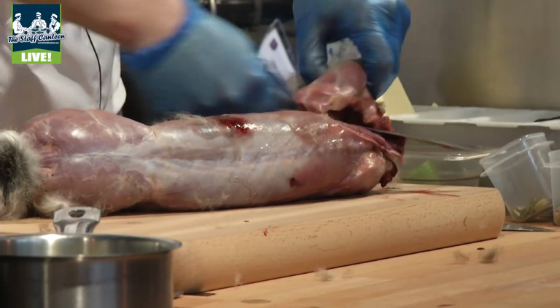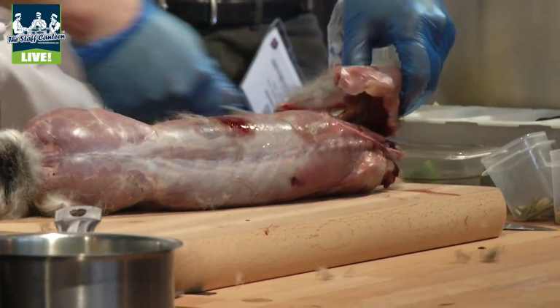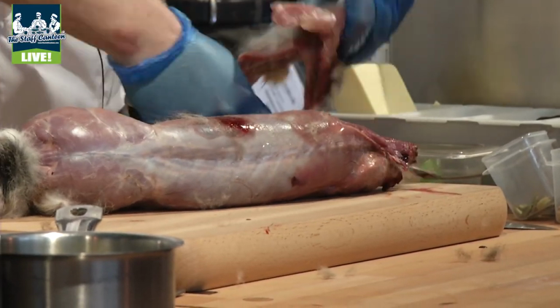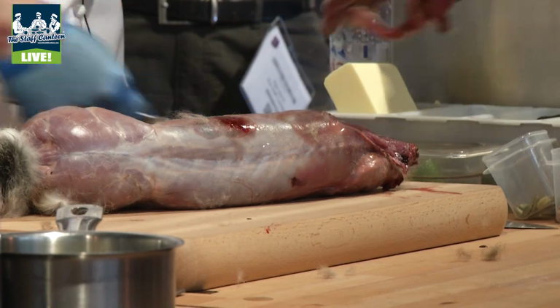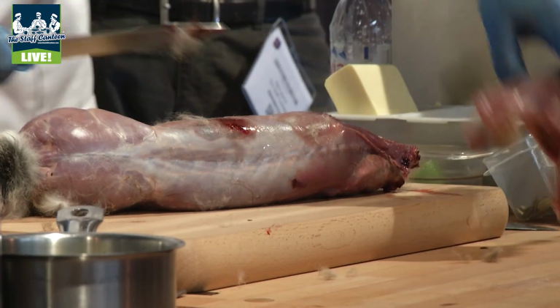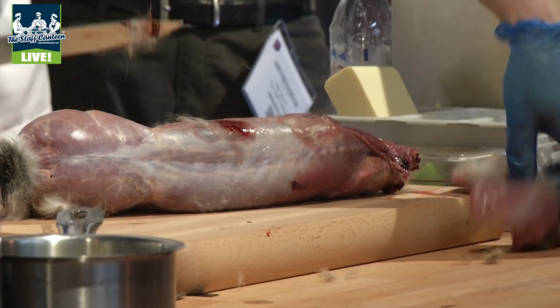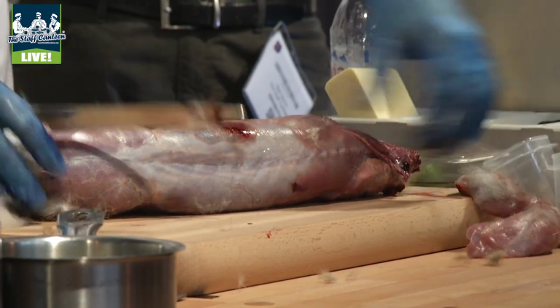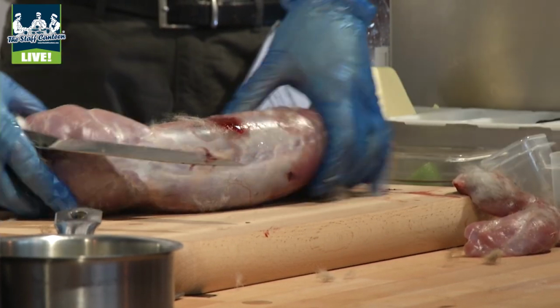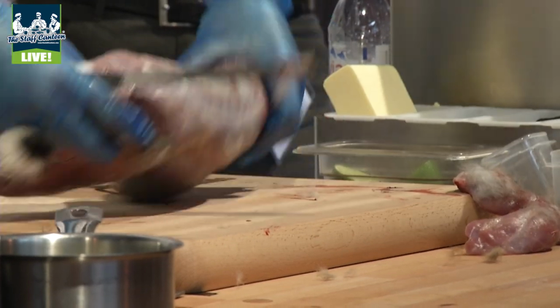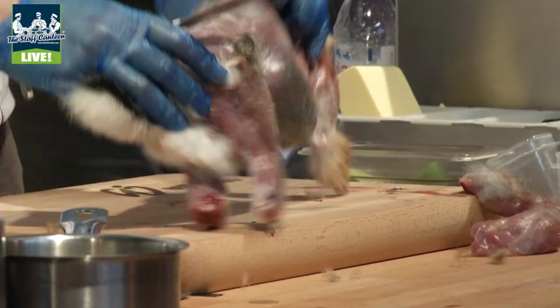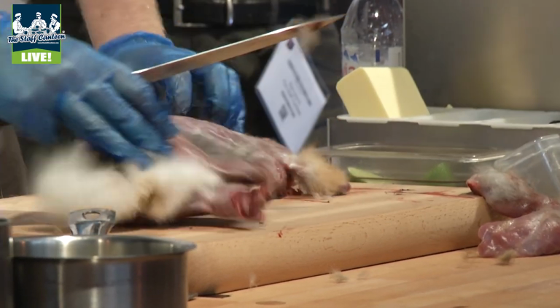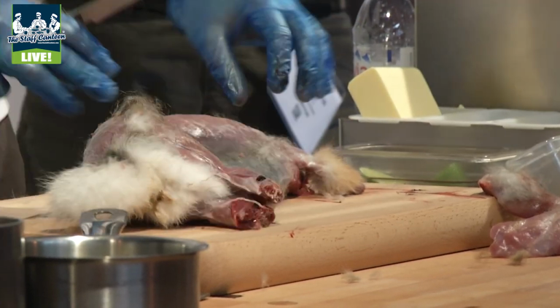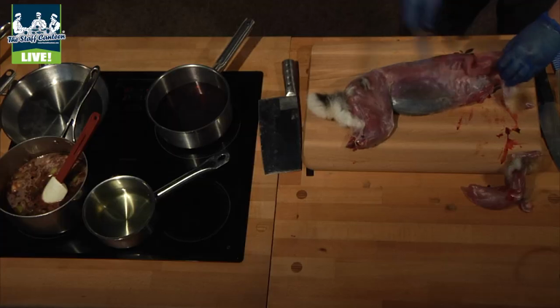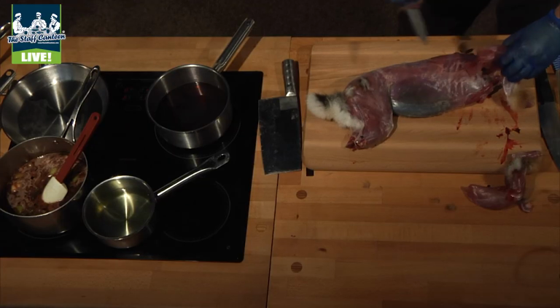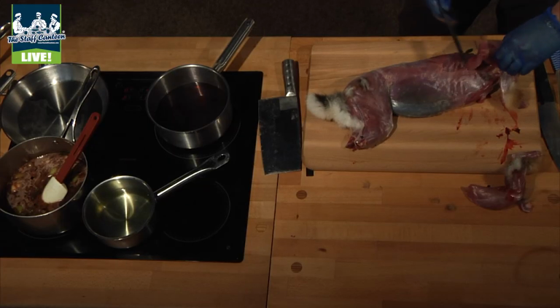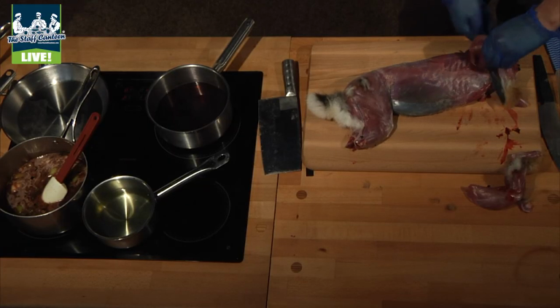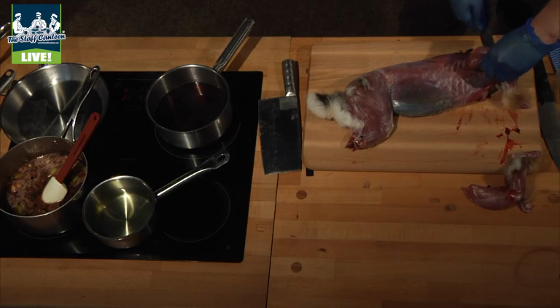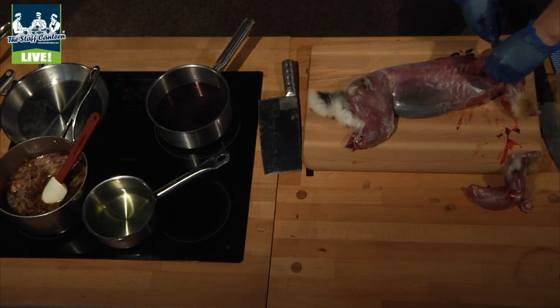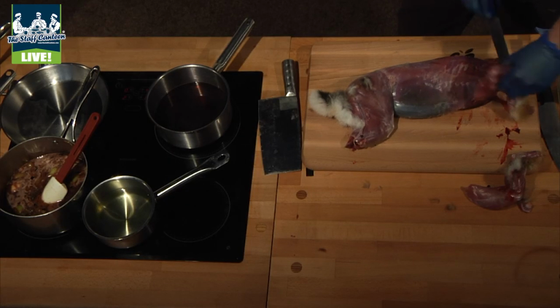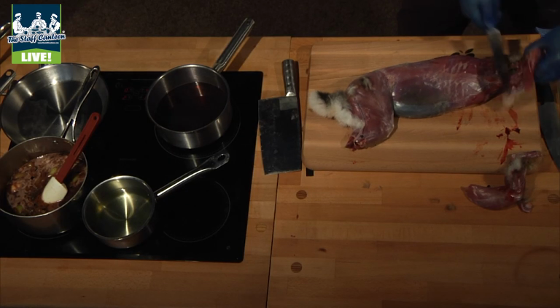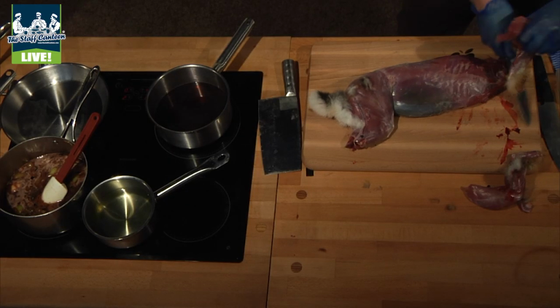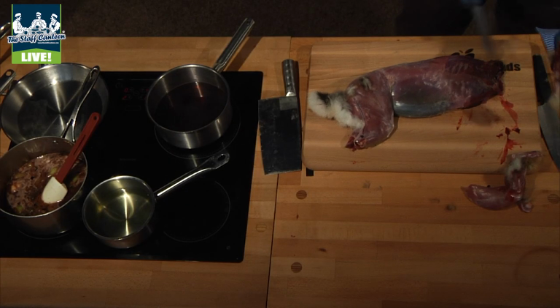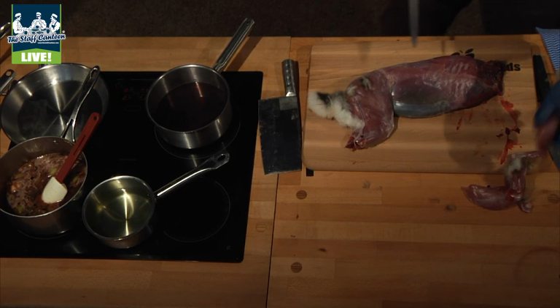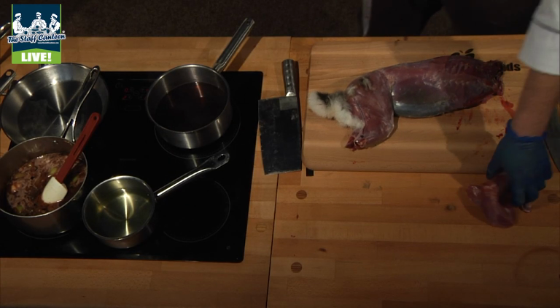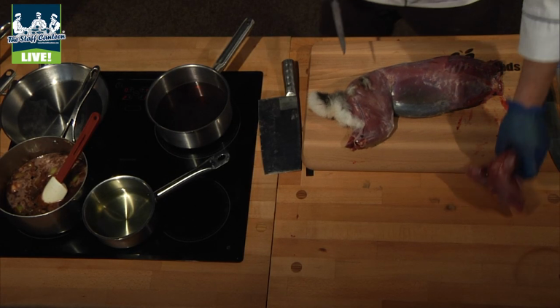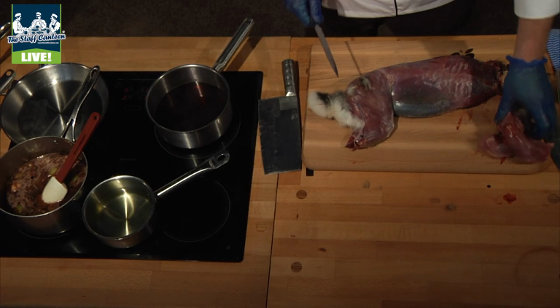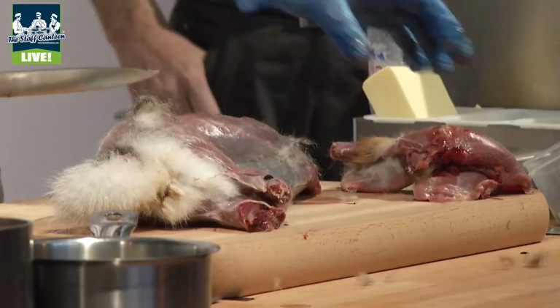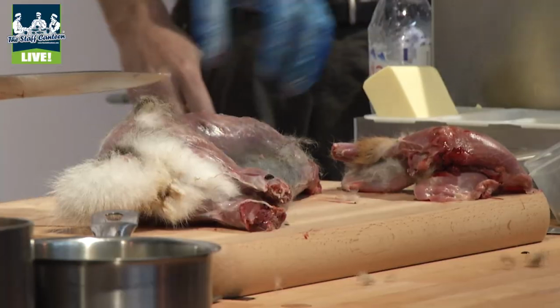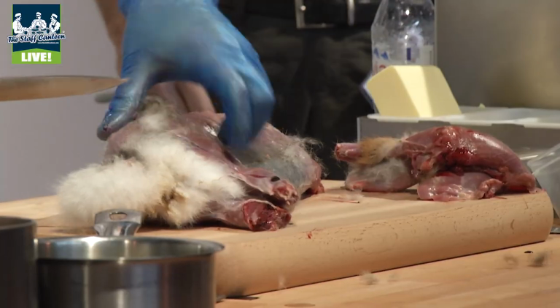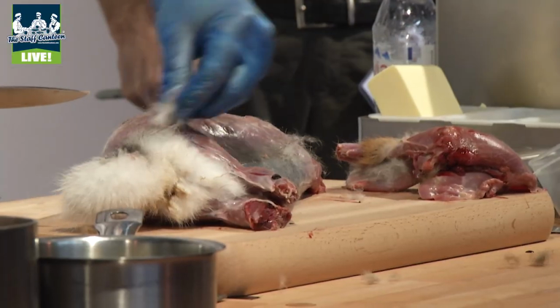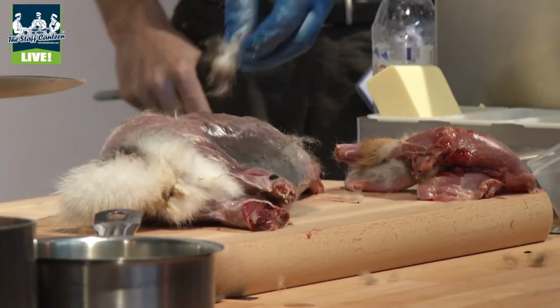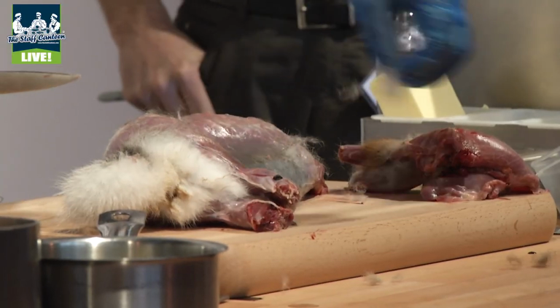Quite a lean animal isn't it? Very lean. There's no fat whatsoever. People liken it to venison.